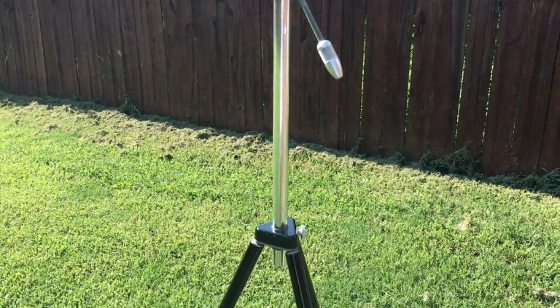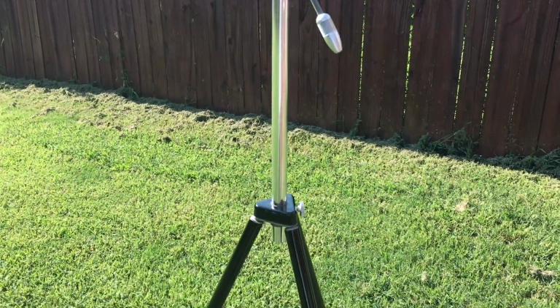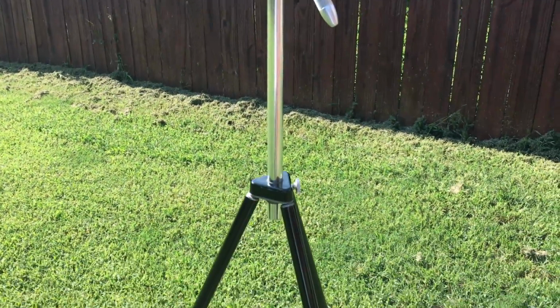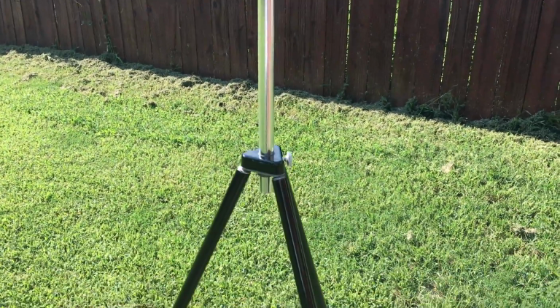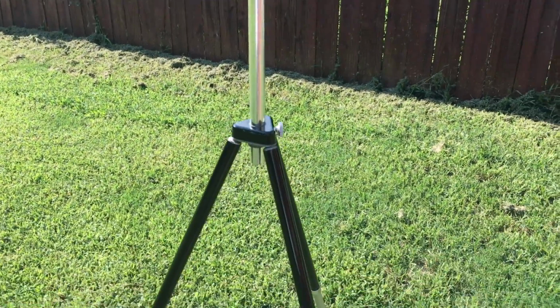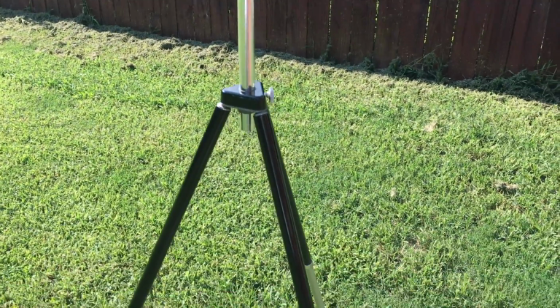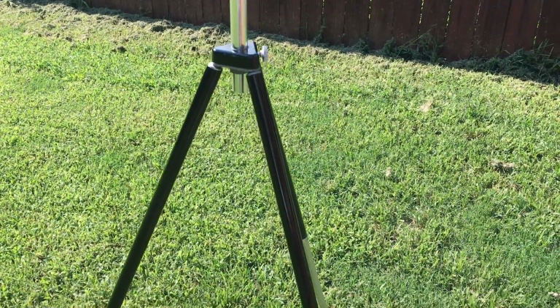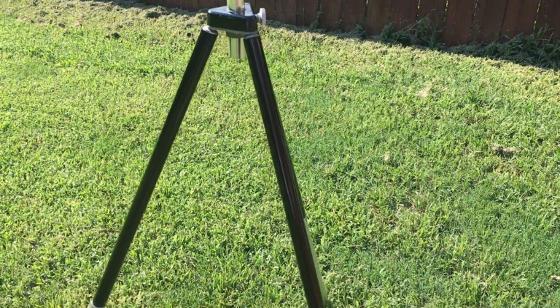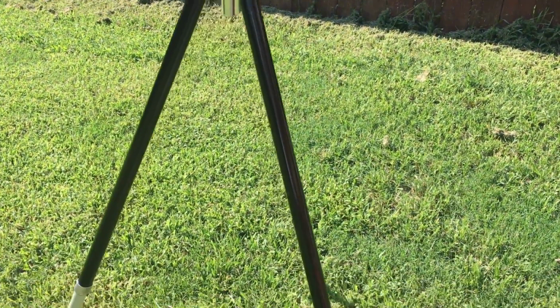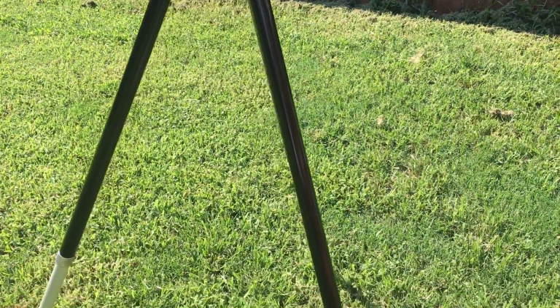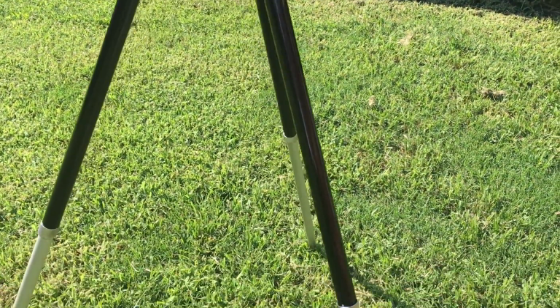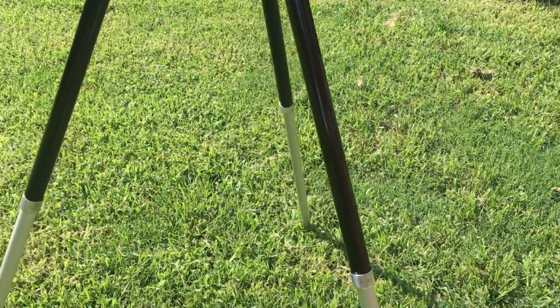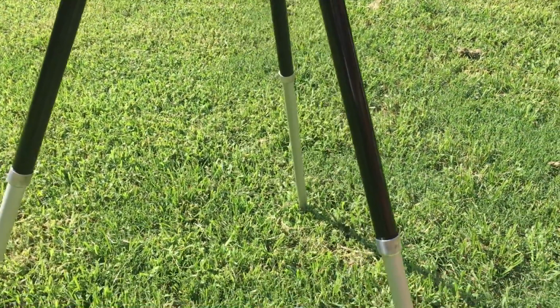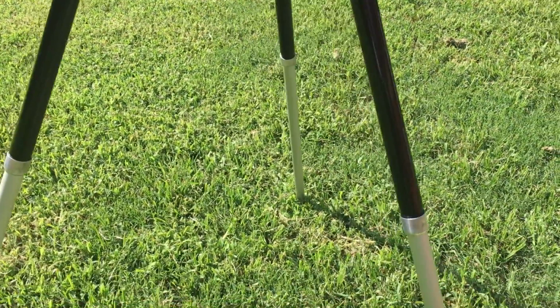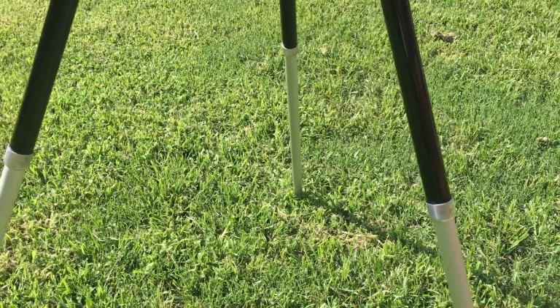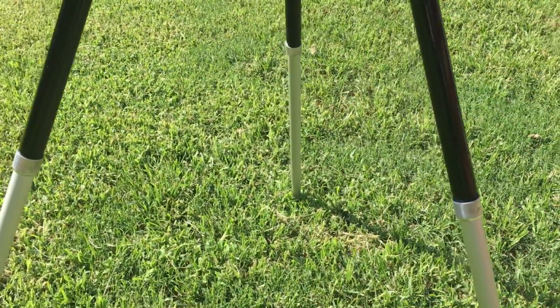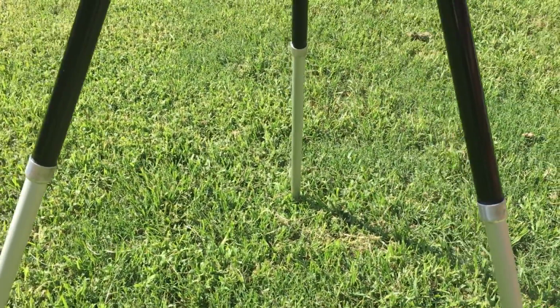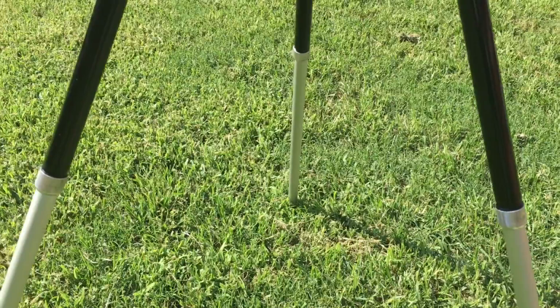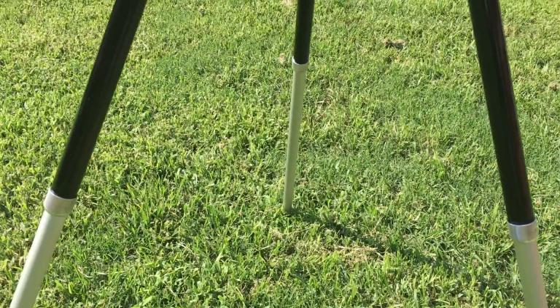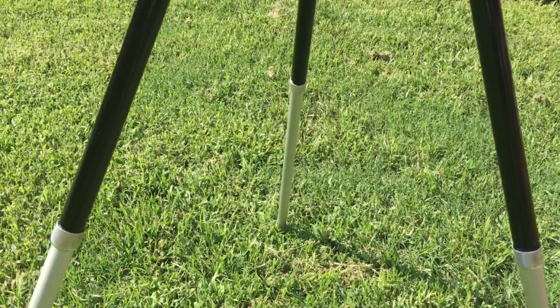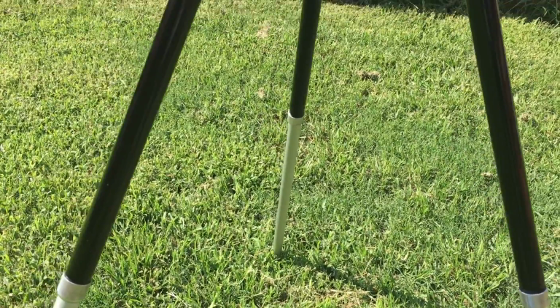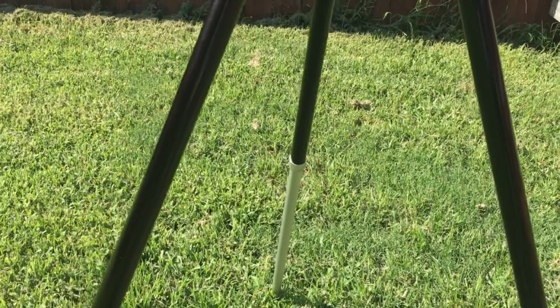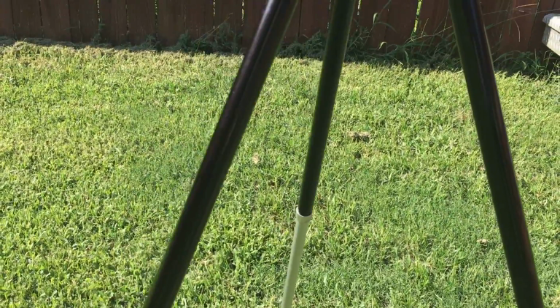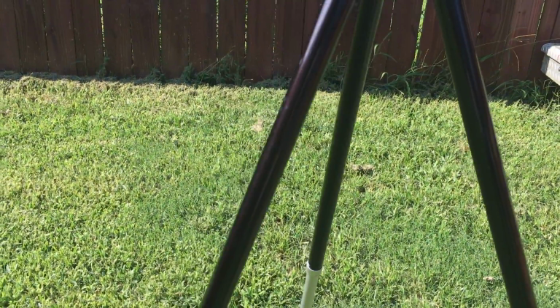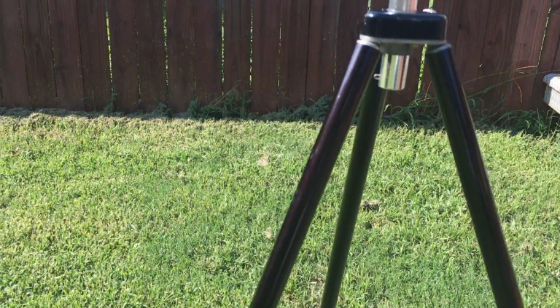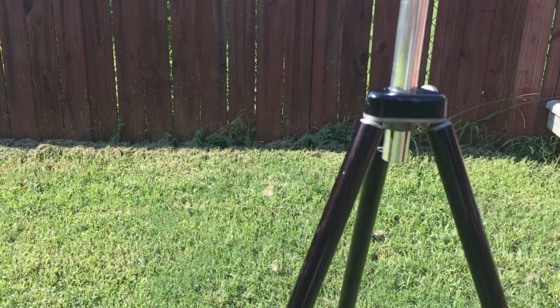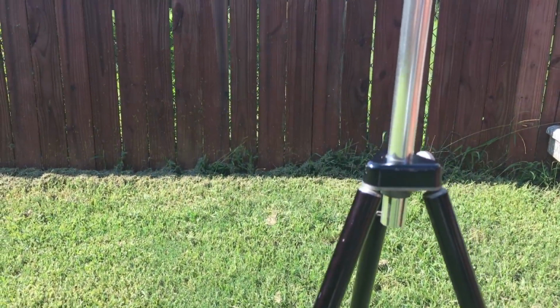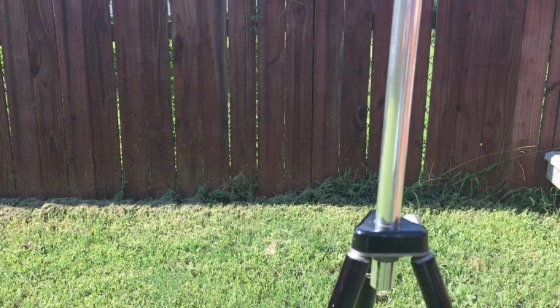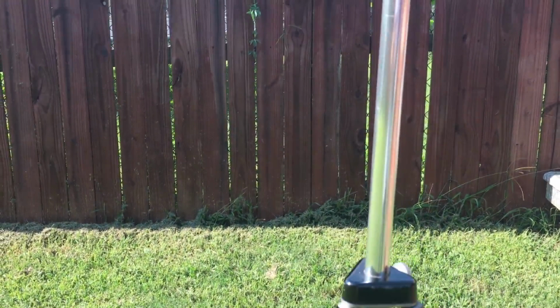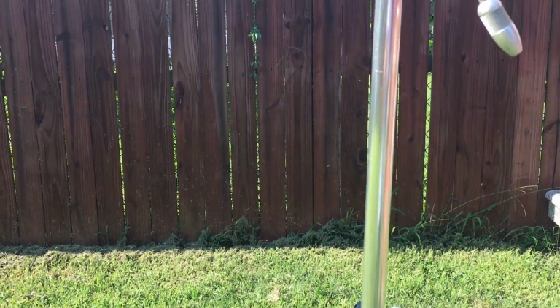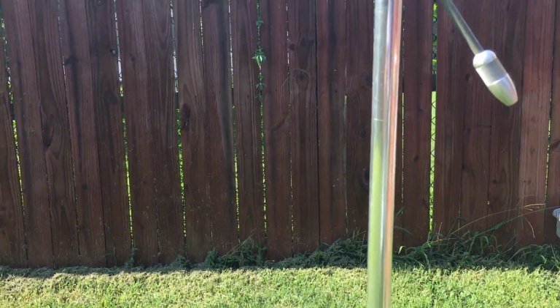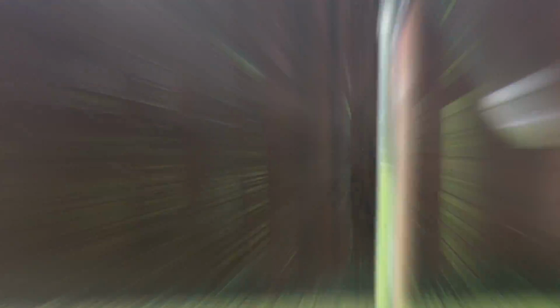Just use a tripod. Set it up before it actually happens and you should be good.